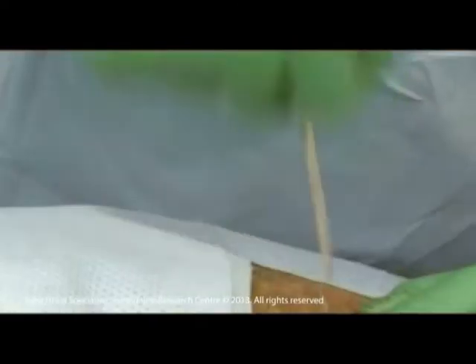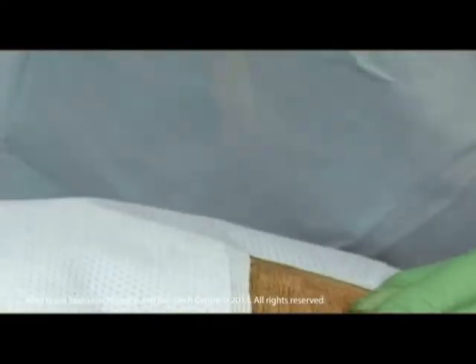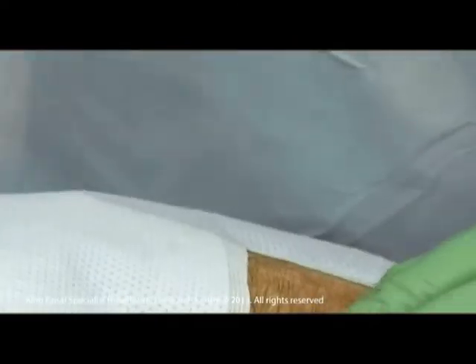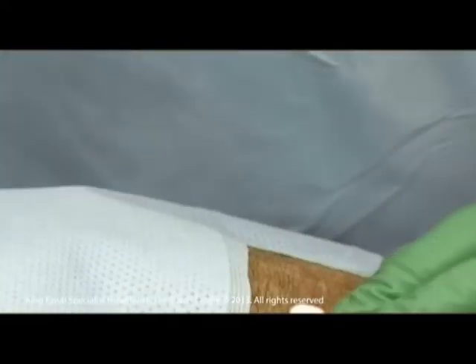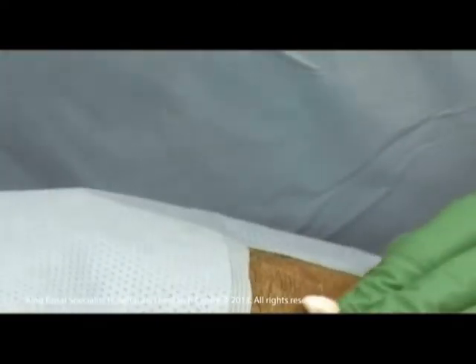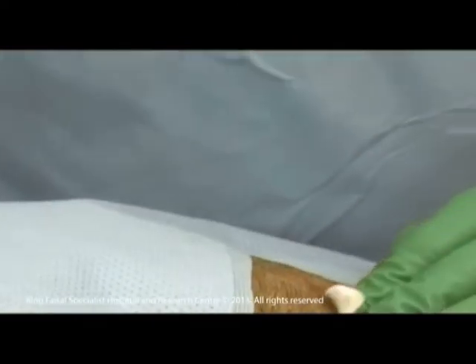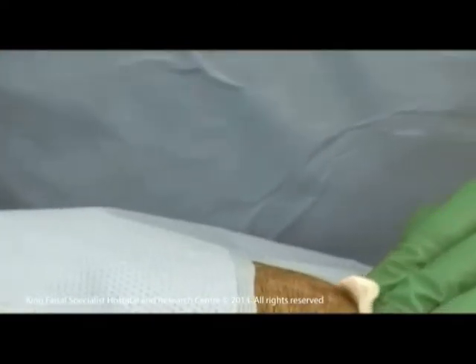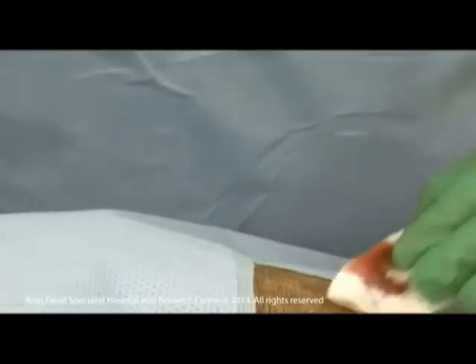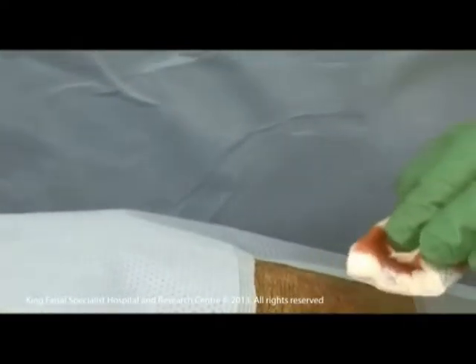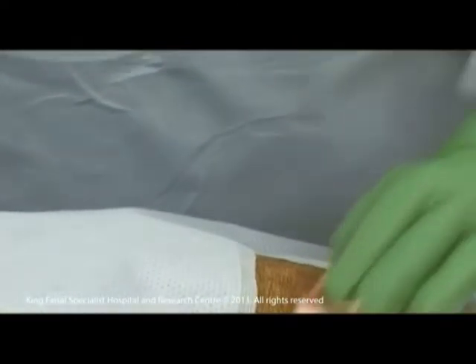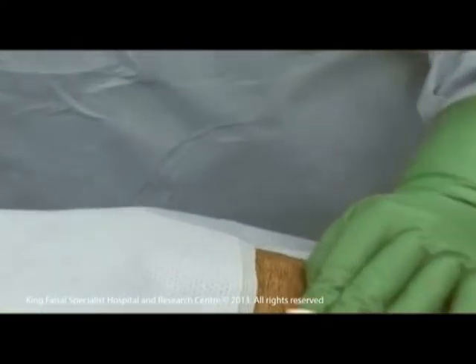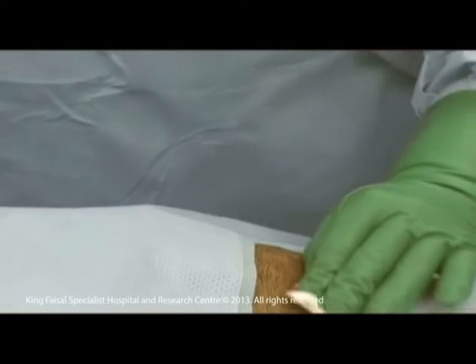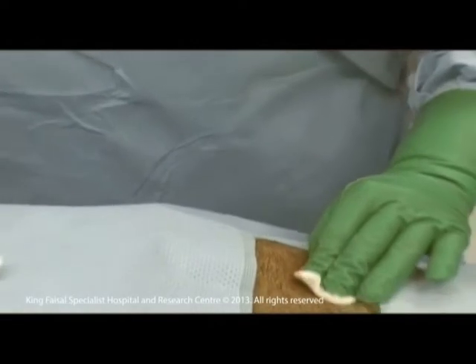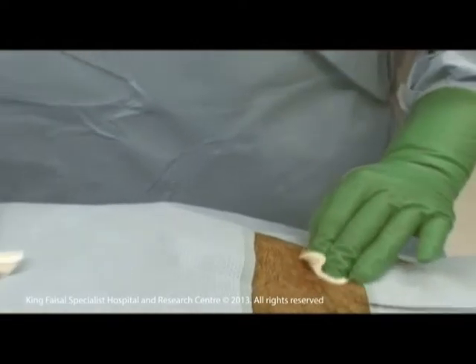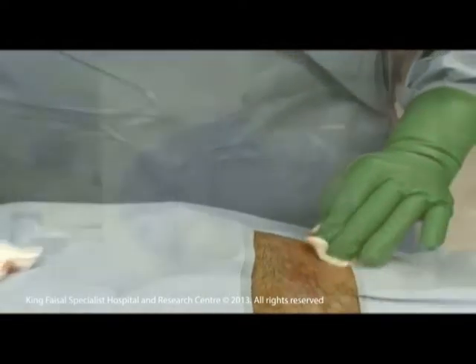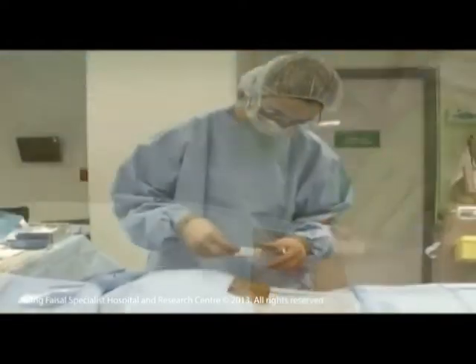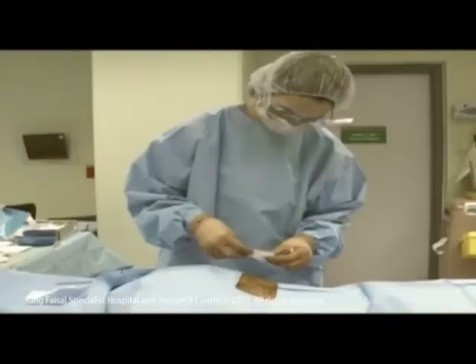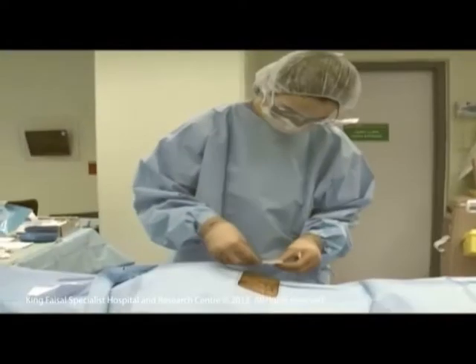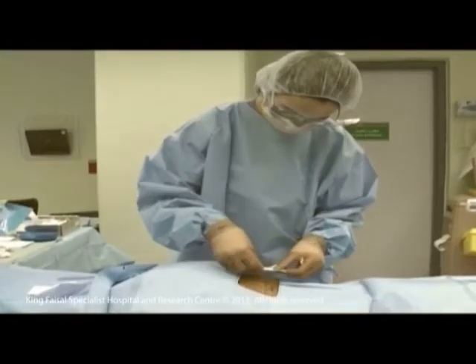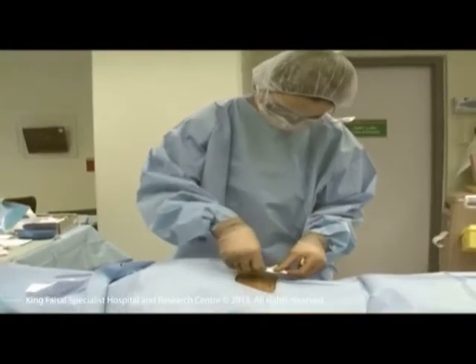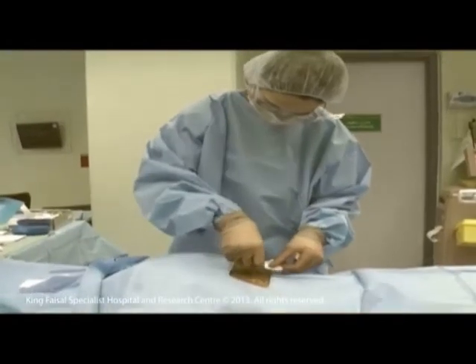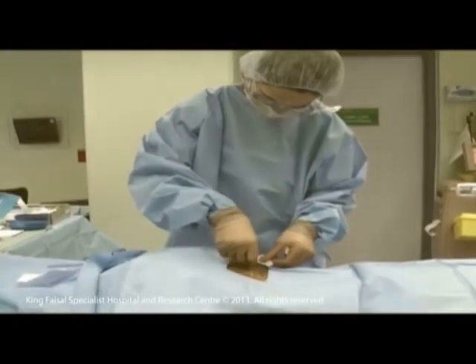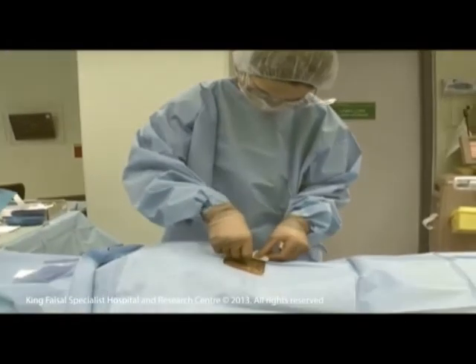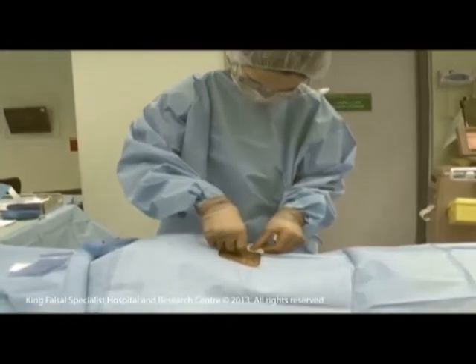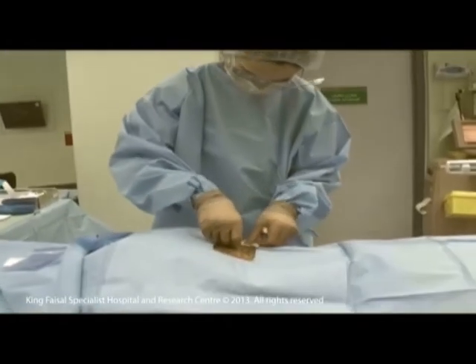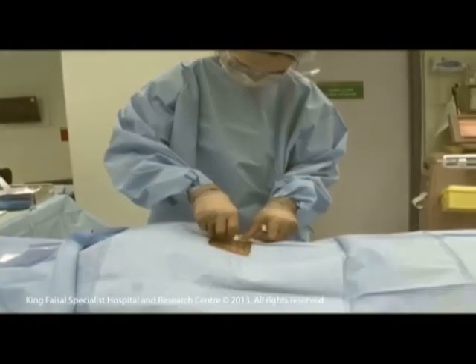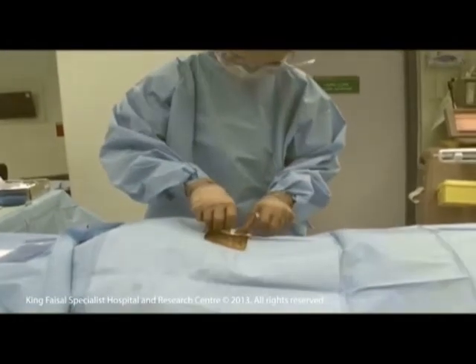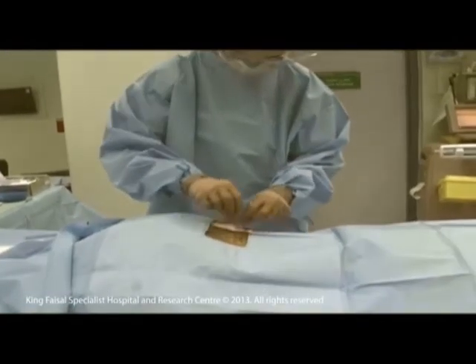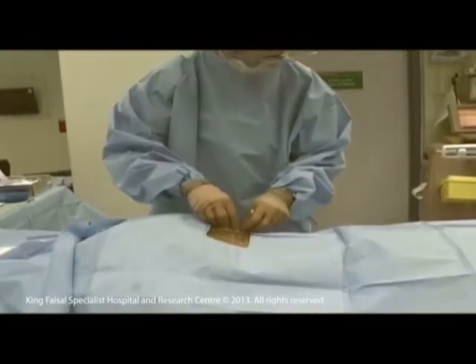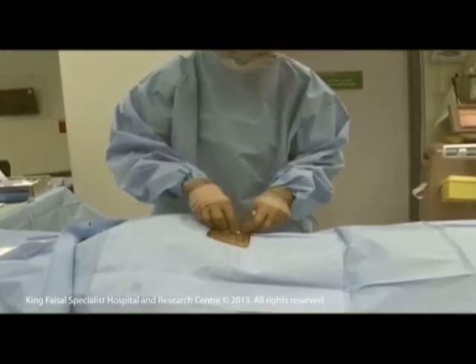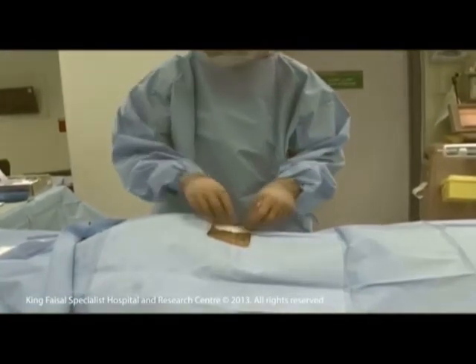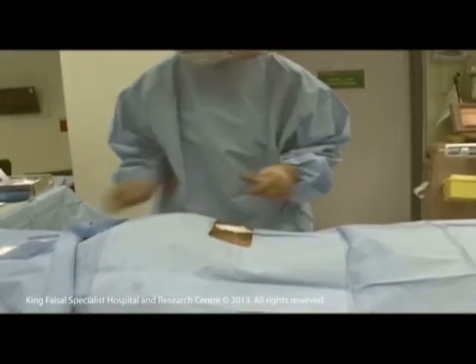When the procedure is completed, a pressure dressing is applied at the puncture site to prevent any bleeding.